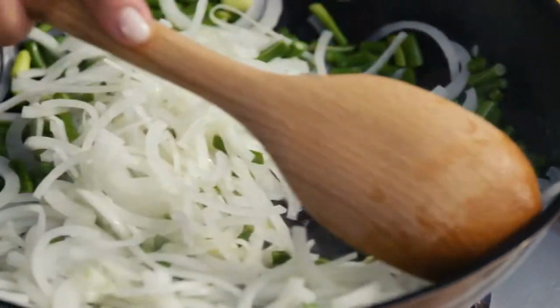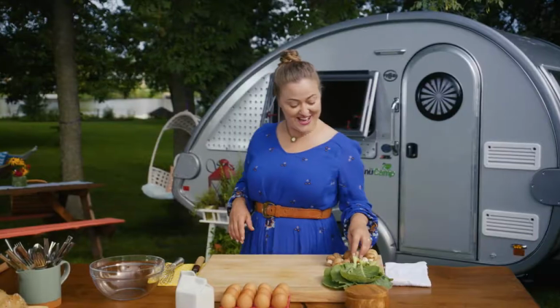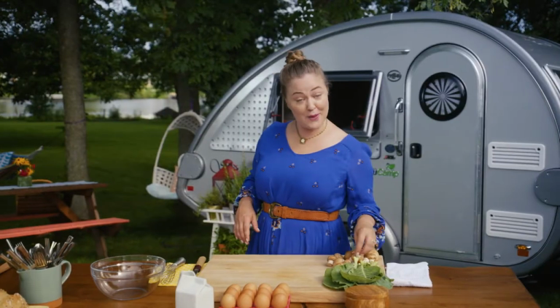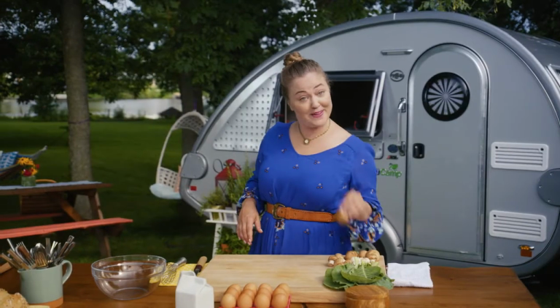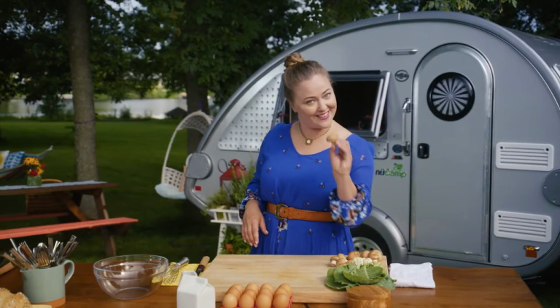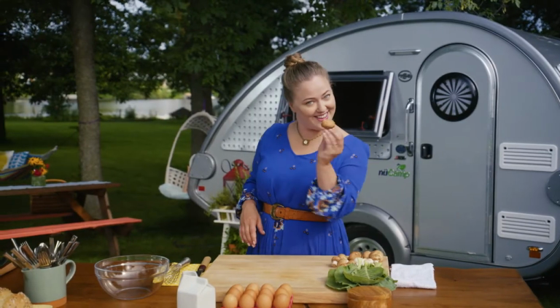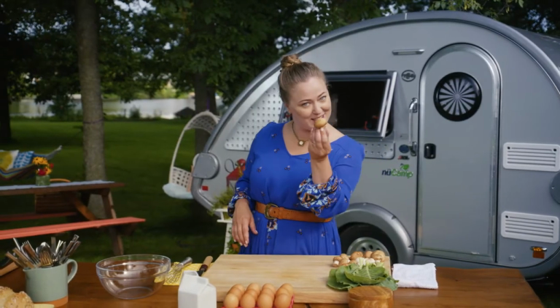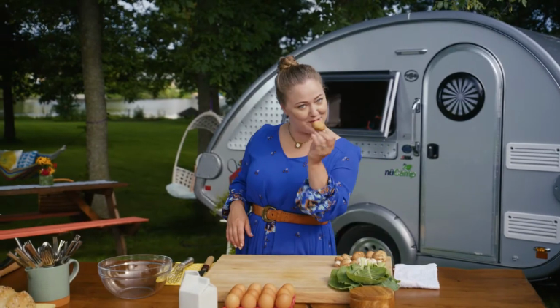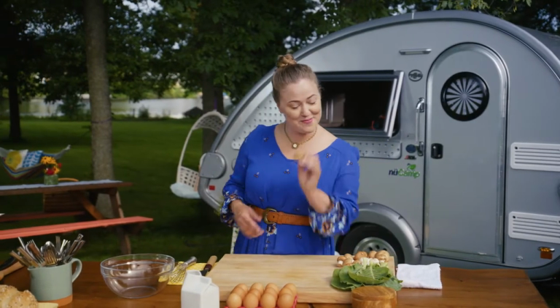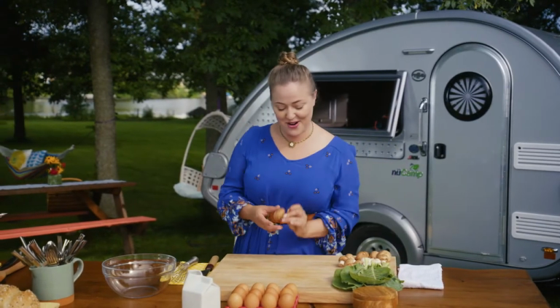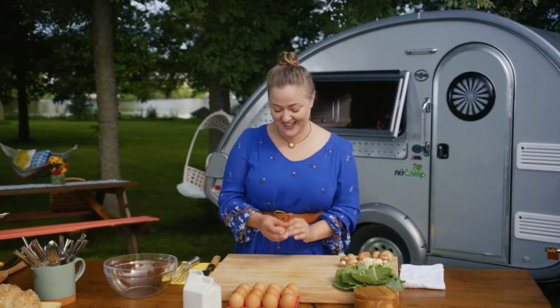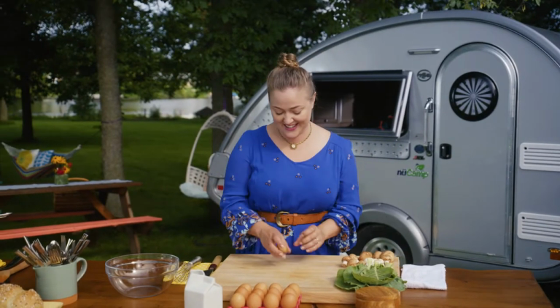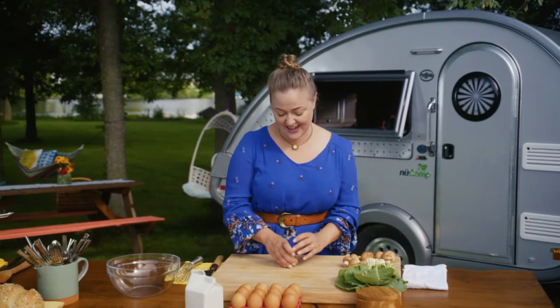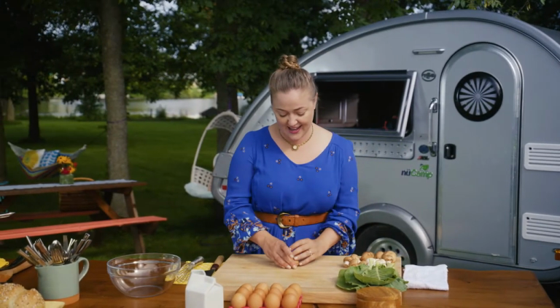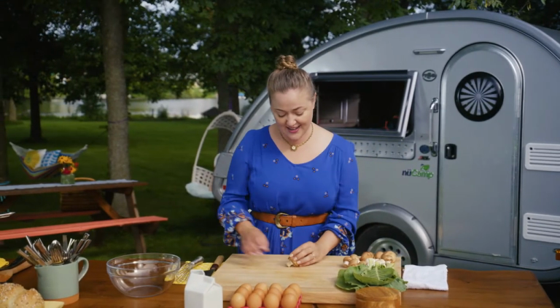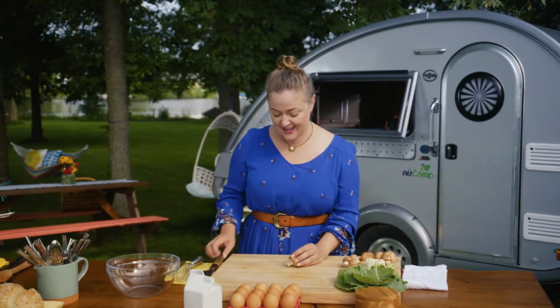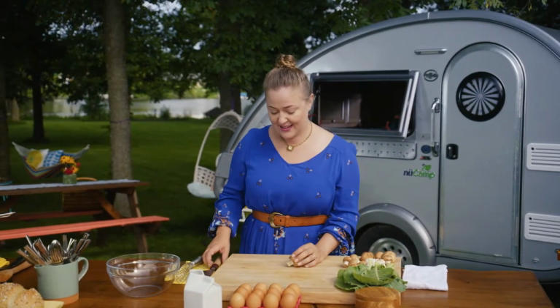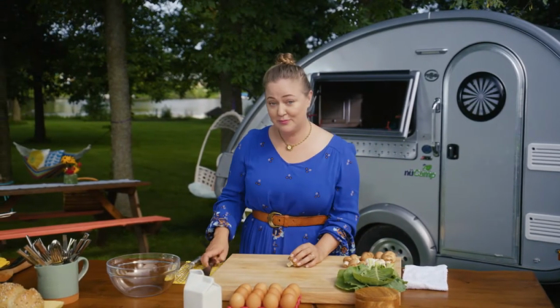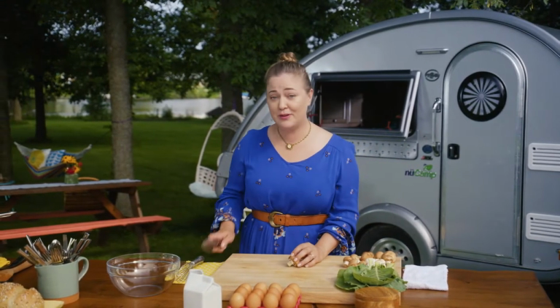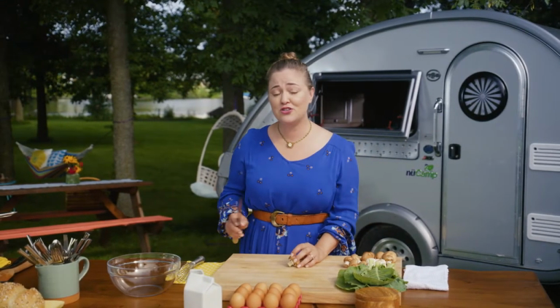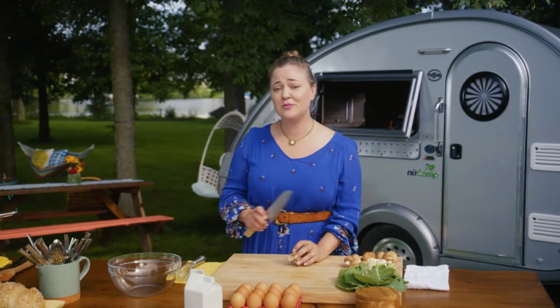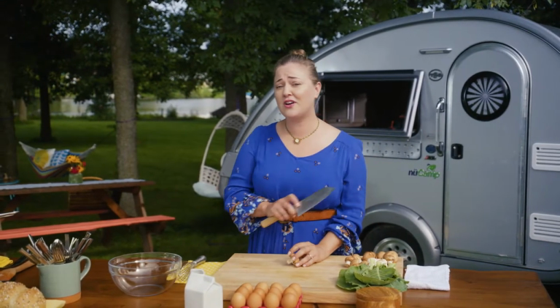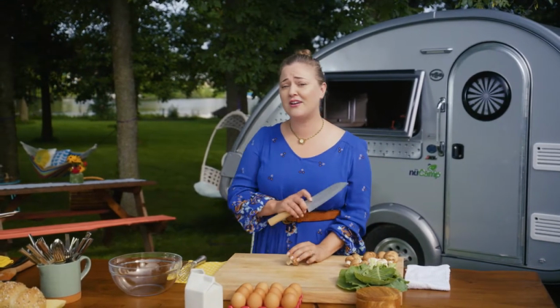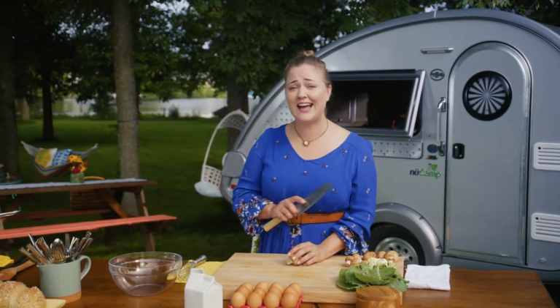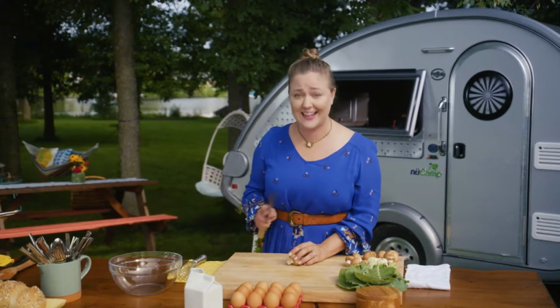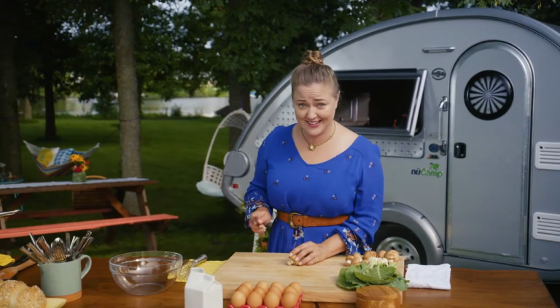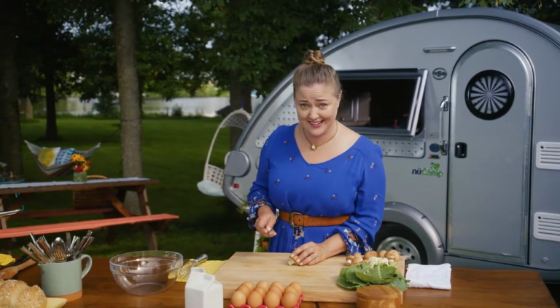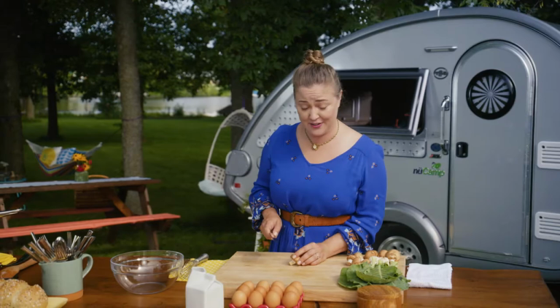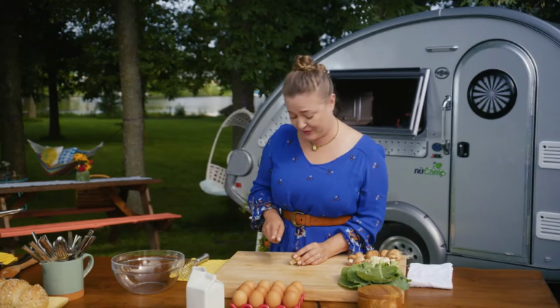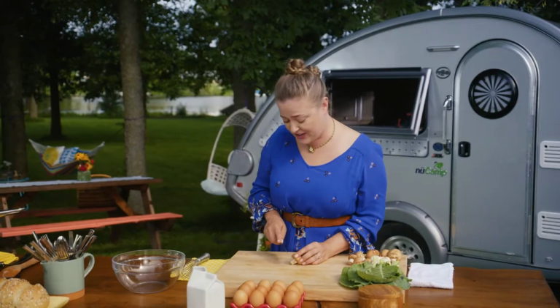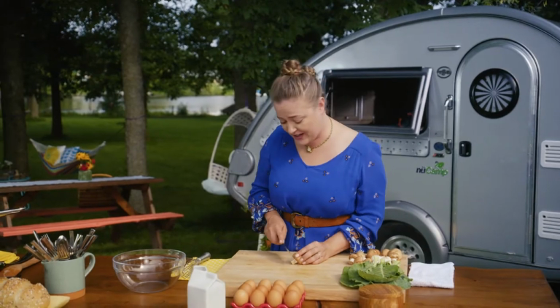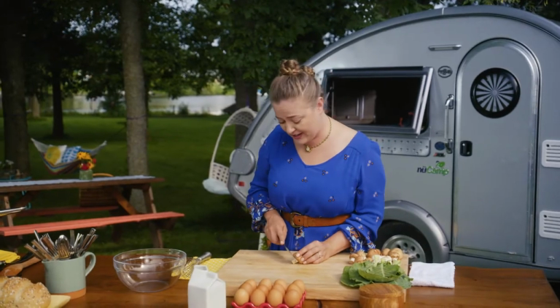I picked these up at the market today. Mushrooms are excellent in frittata.